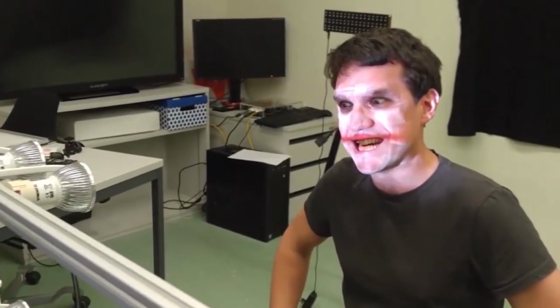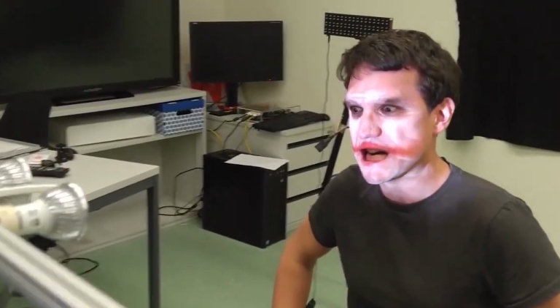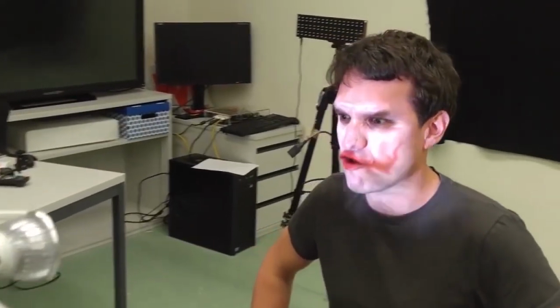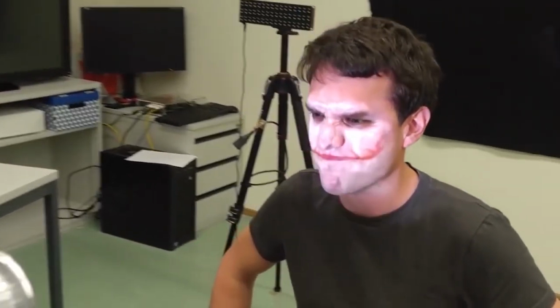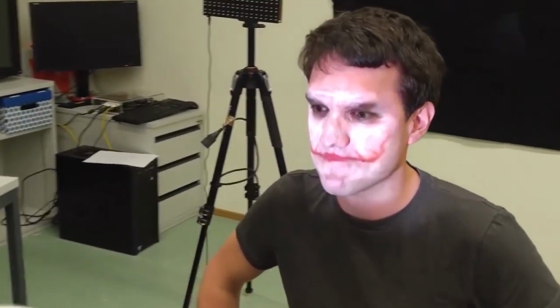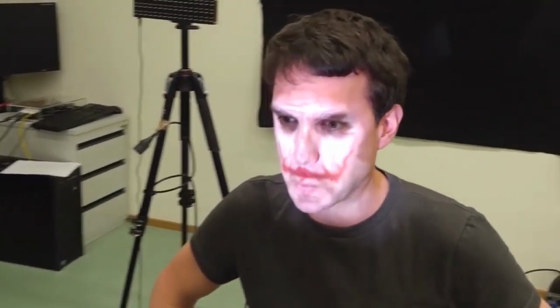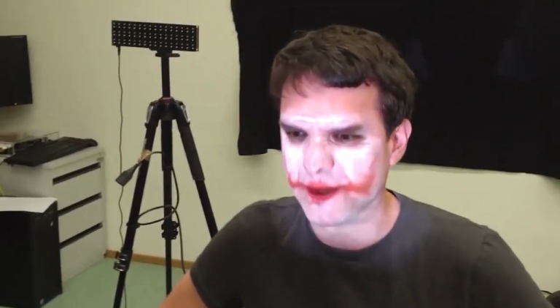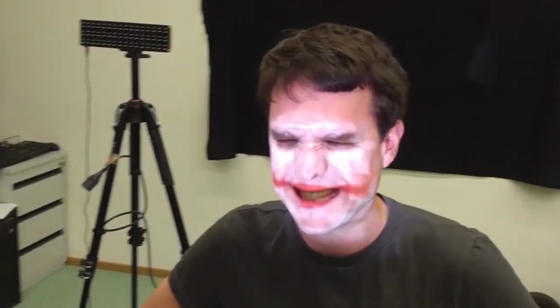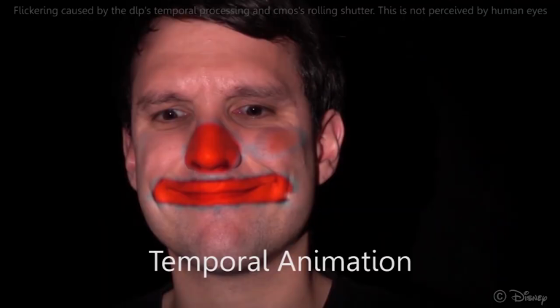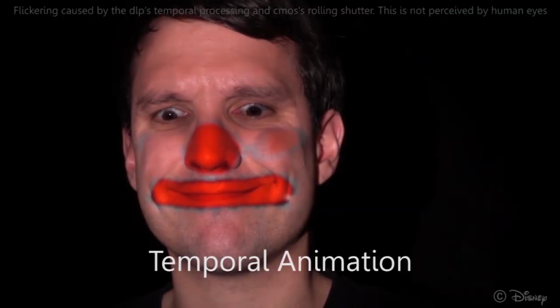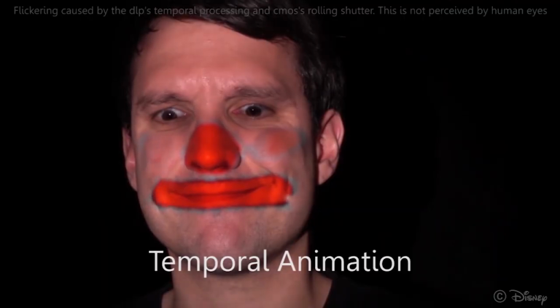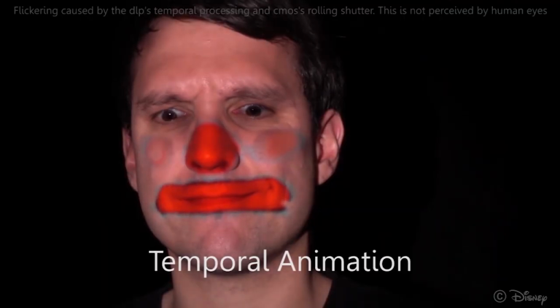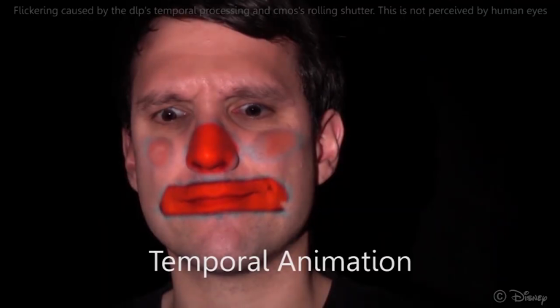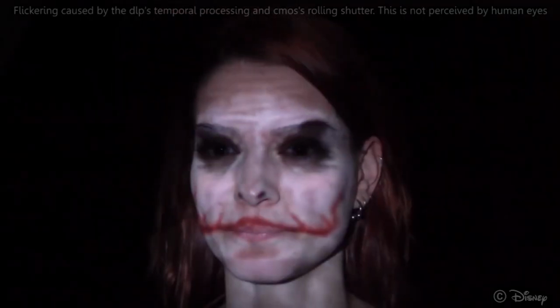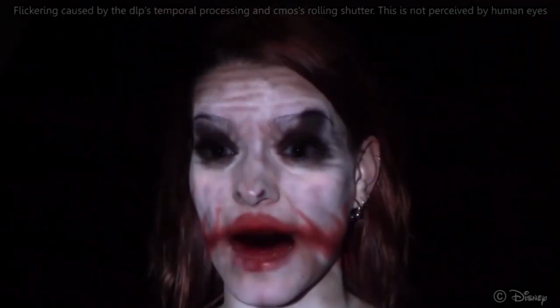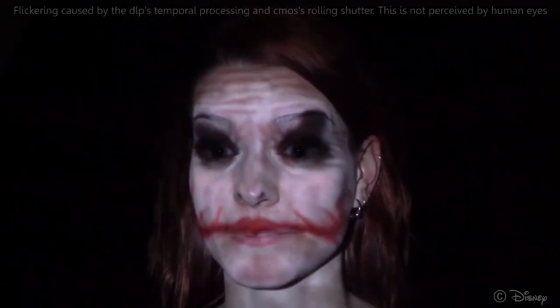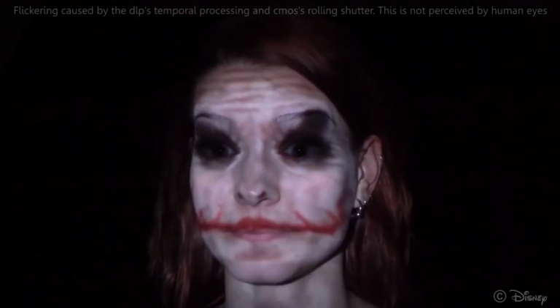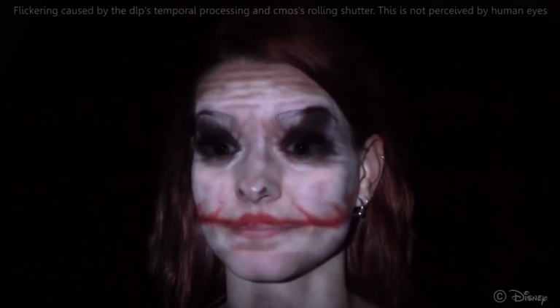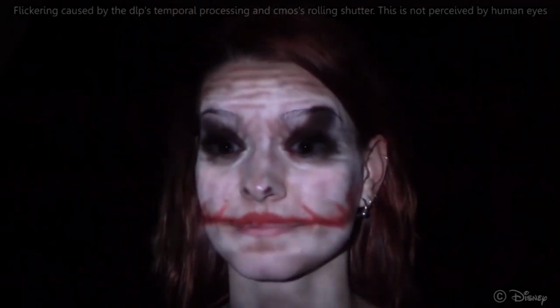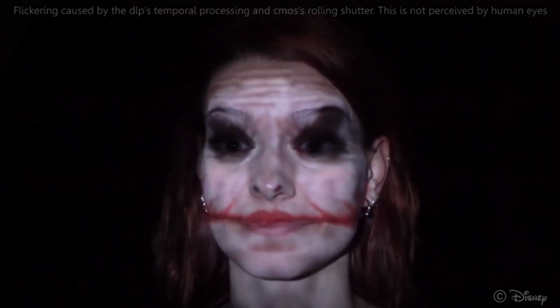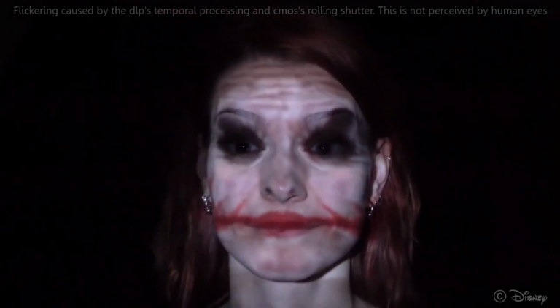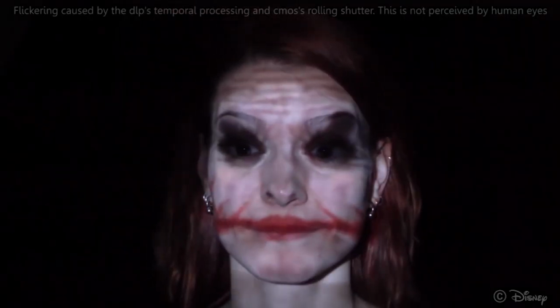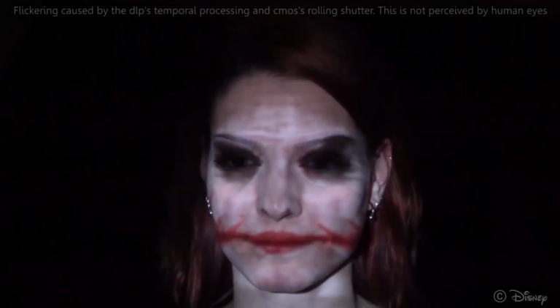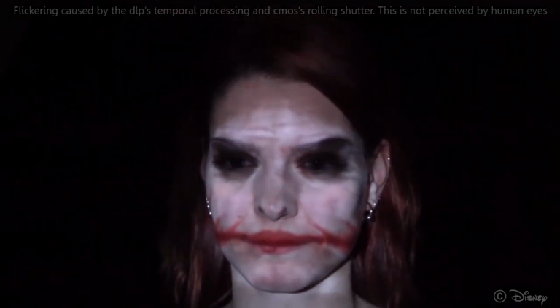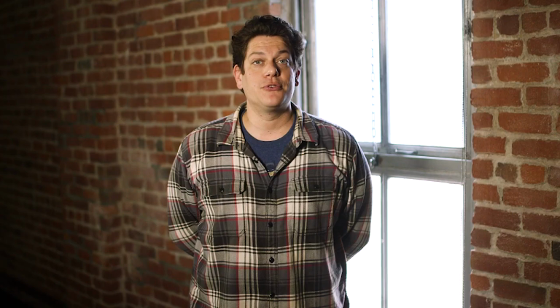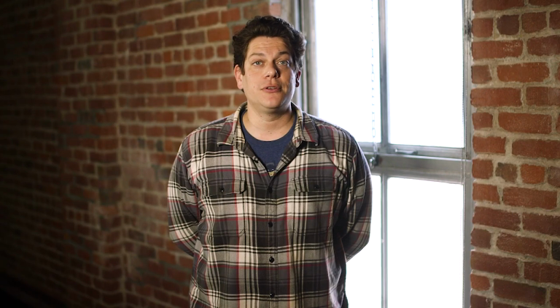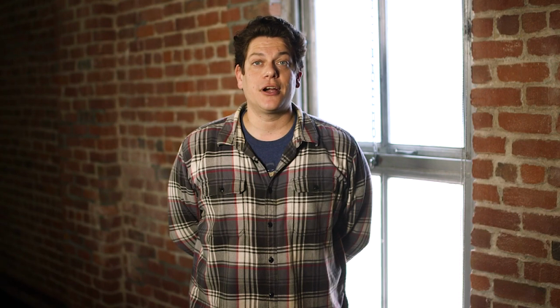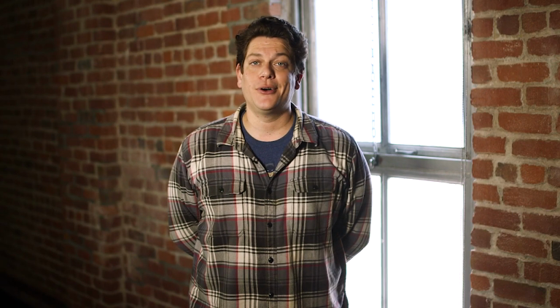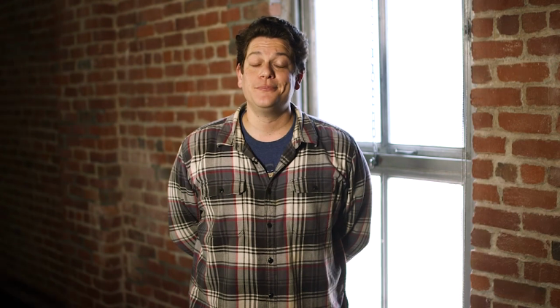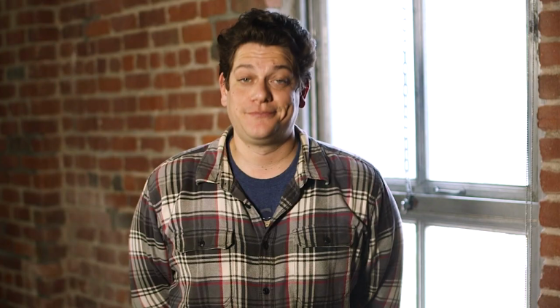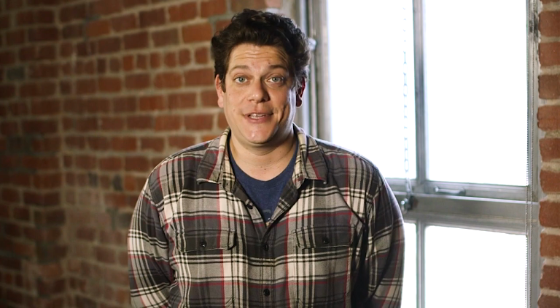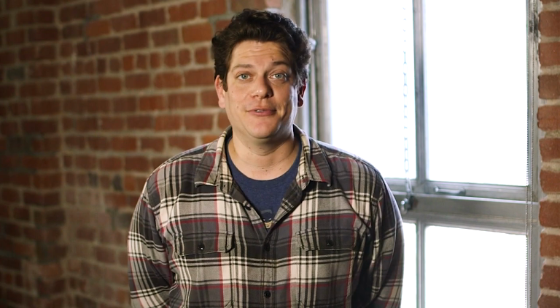The second tool is much like the face mapping system we saw last month from Nobumichi Asai. It uses infrared lasers and high-speed cameras to project moving images onto moving faces in near real-time. The results are, well, terrifying.